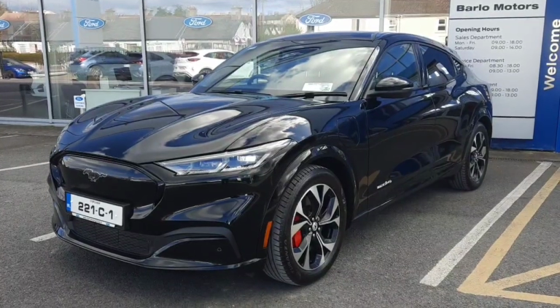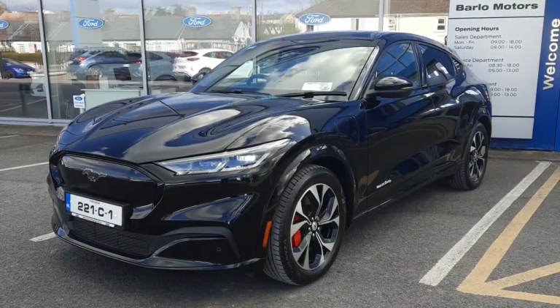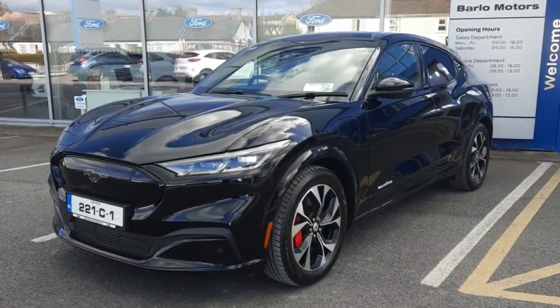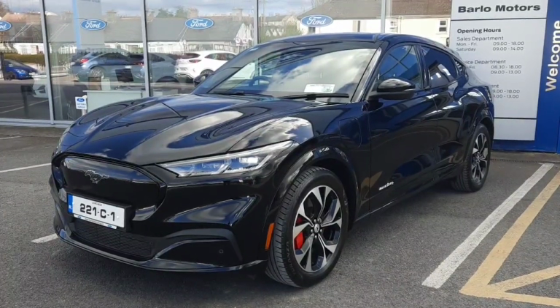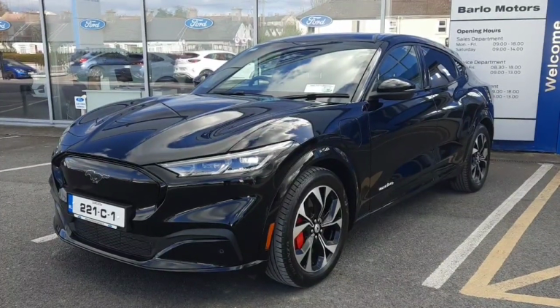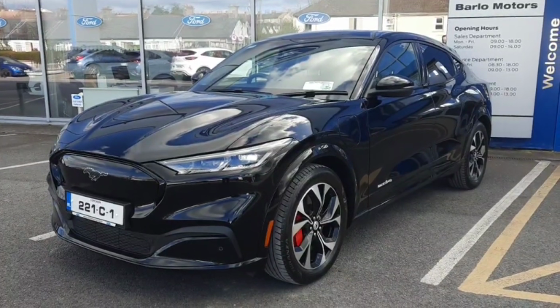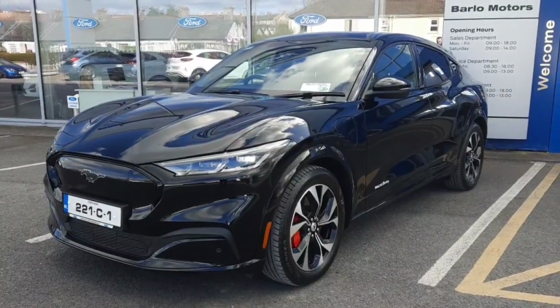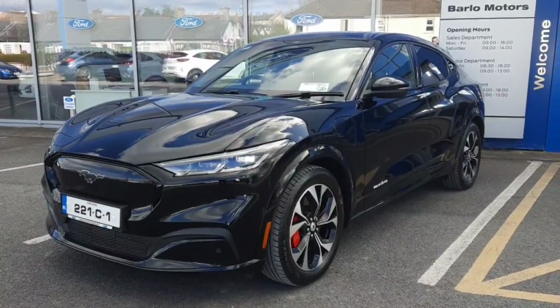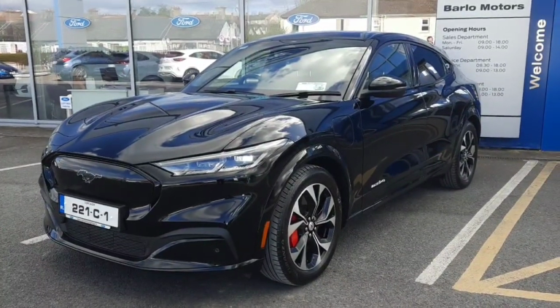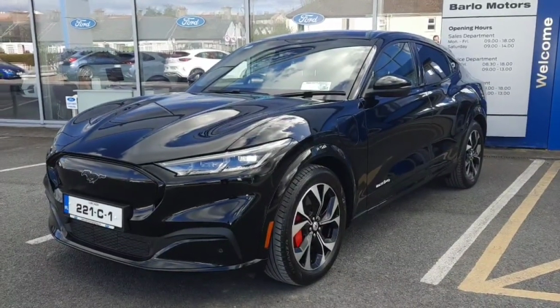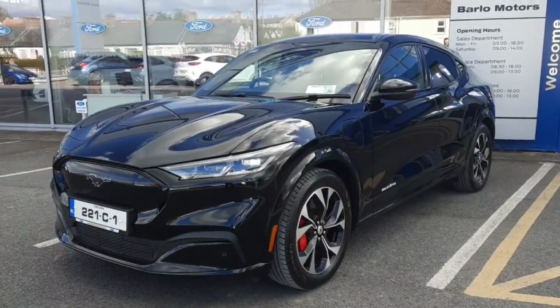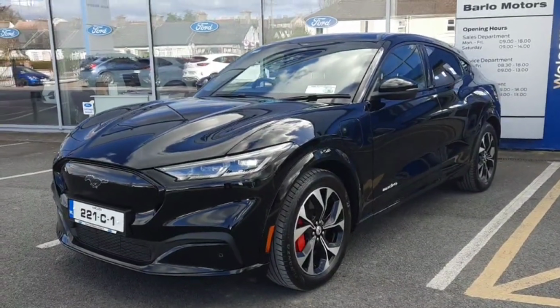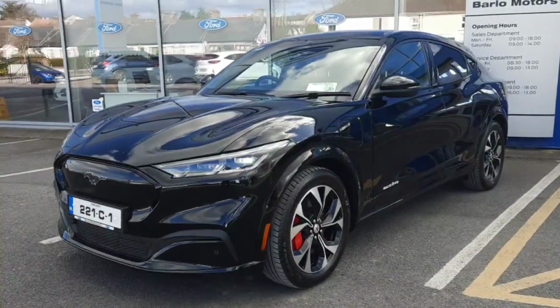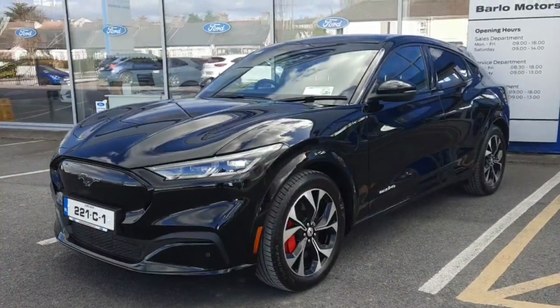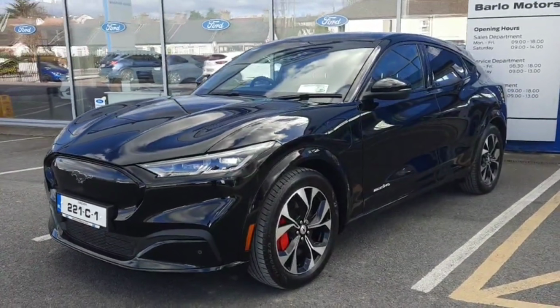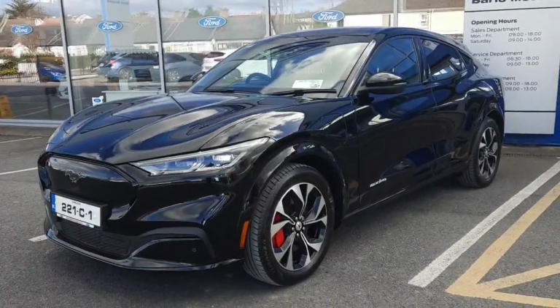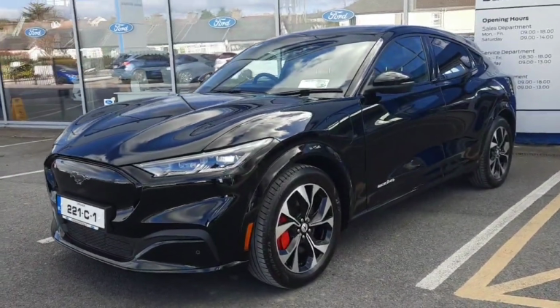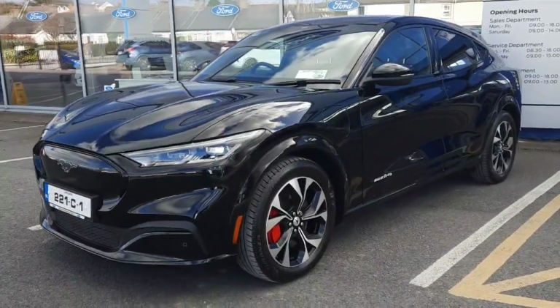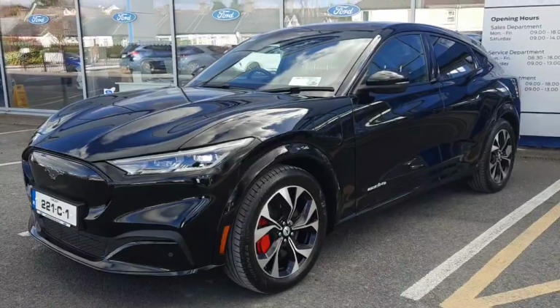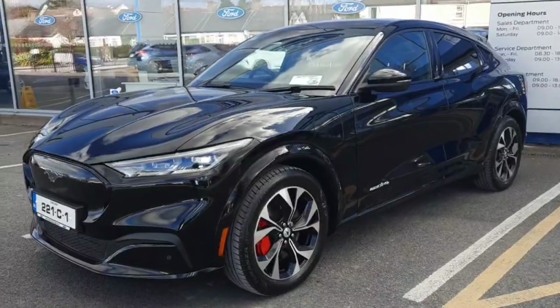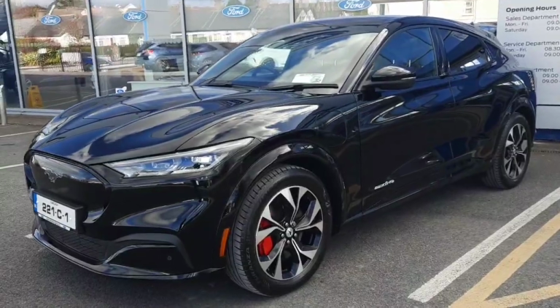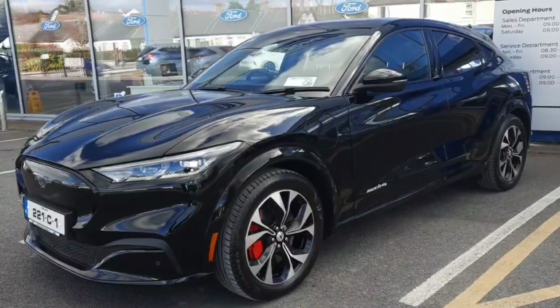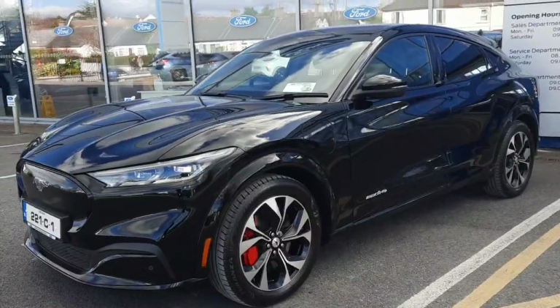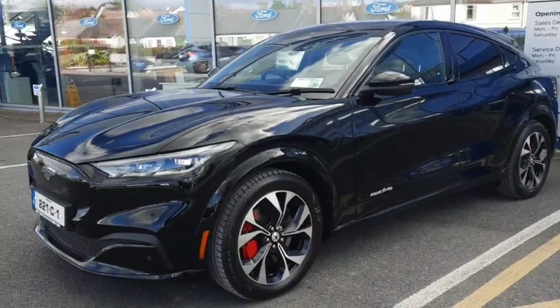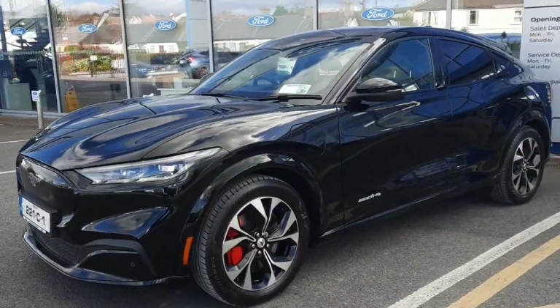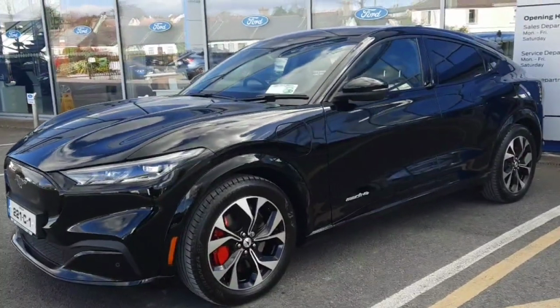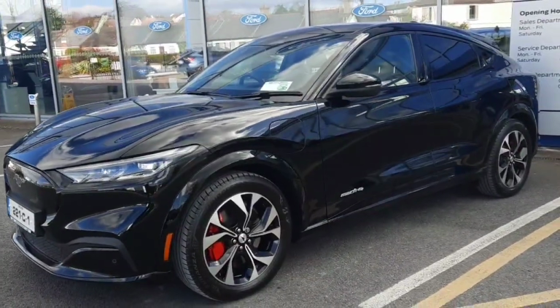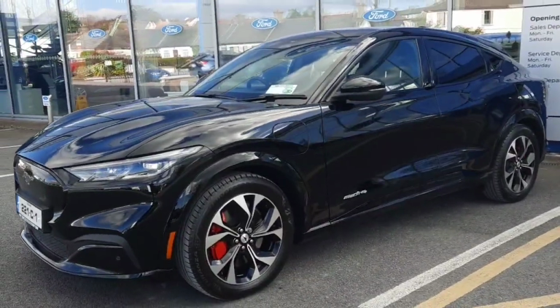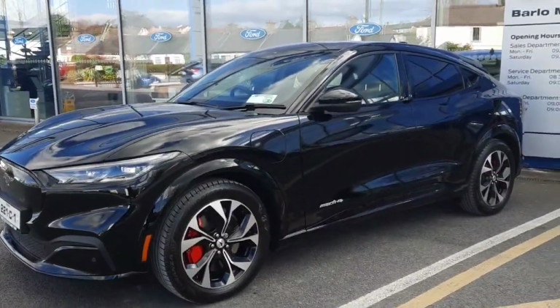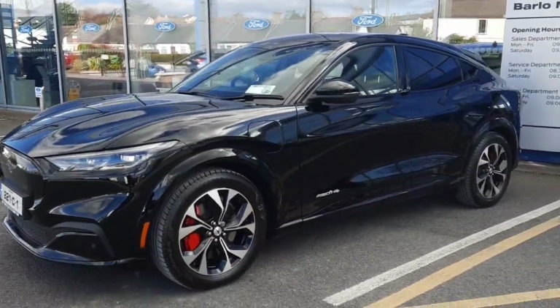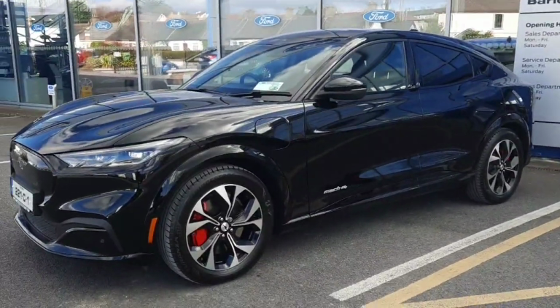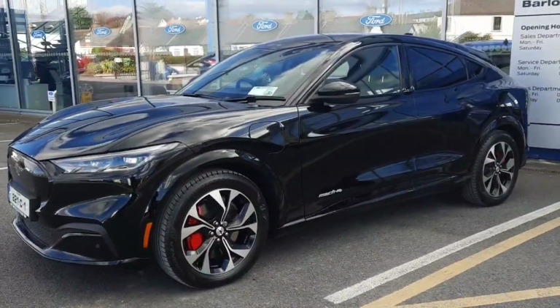Hi, welcome to Barrow Motor Group in Clonmel. Here we have a 2021 Ford Mustang Mach-E all-wheel drive.